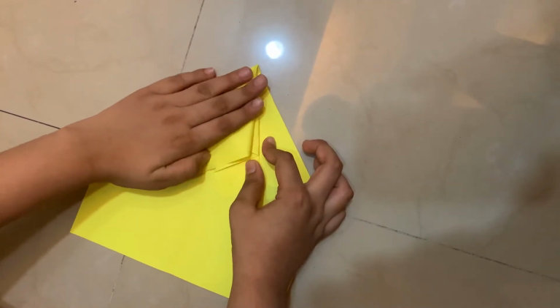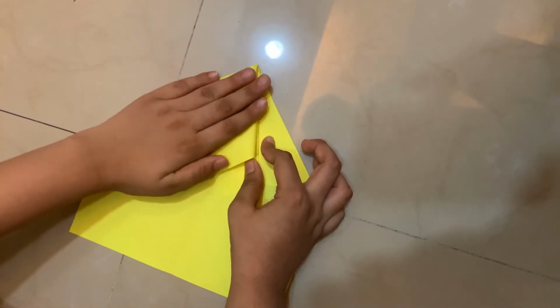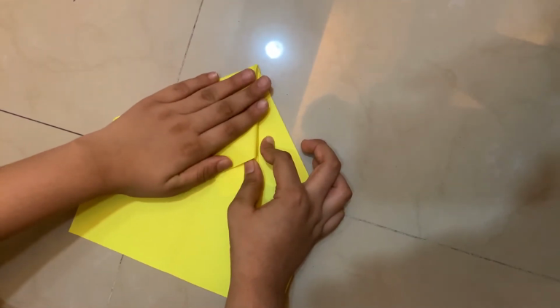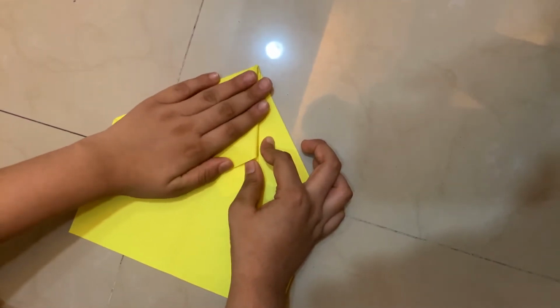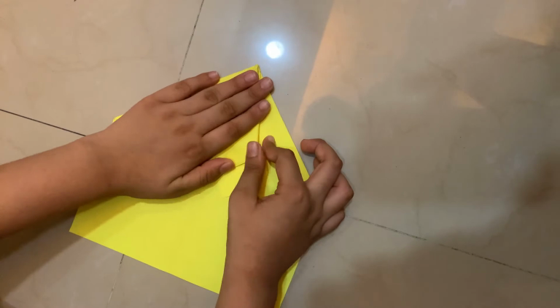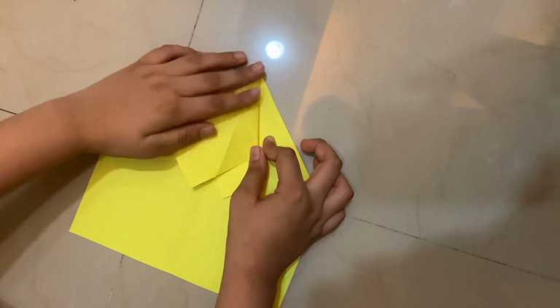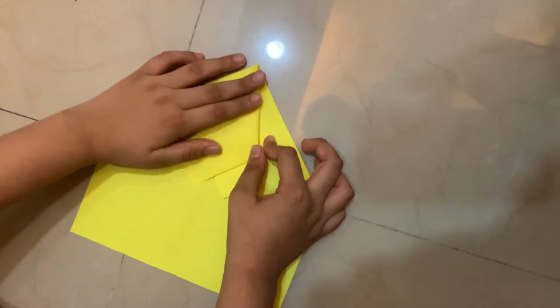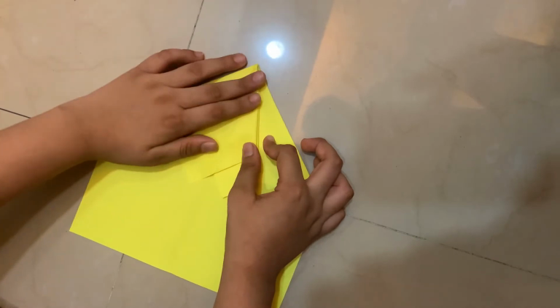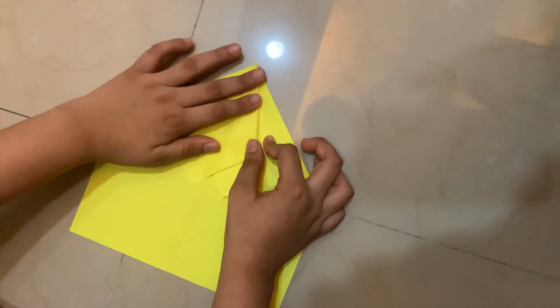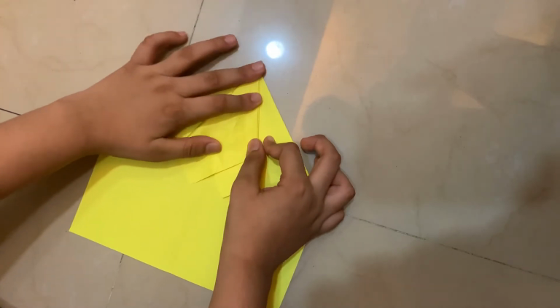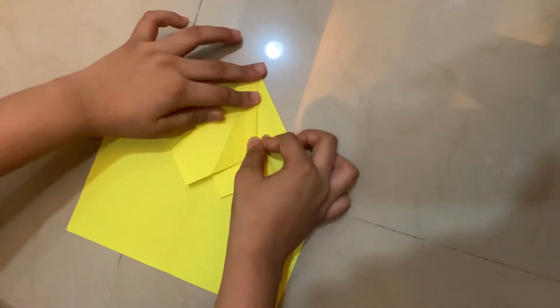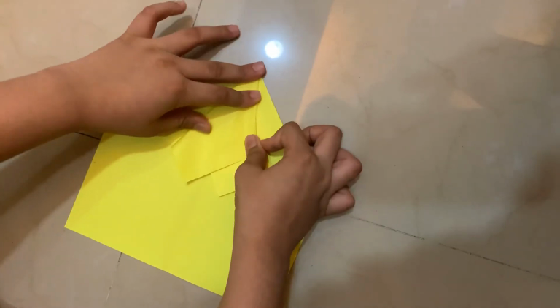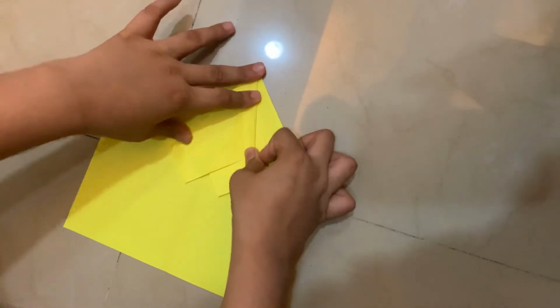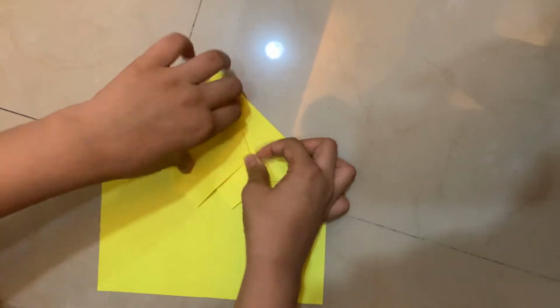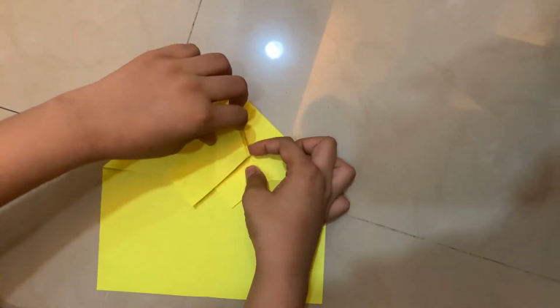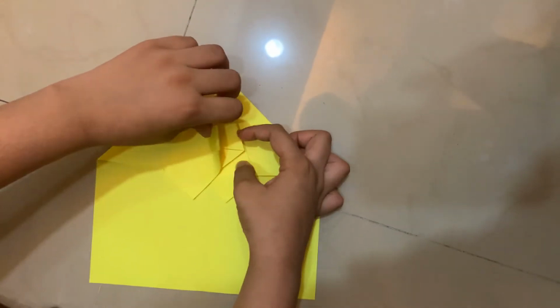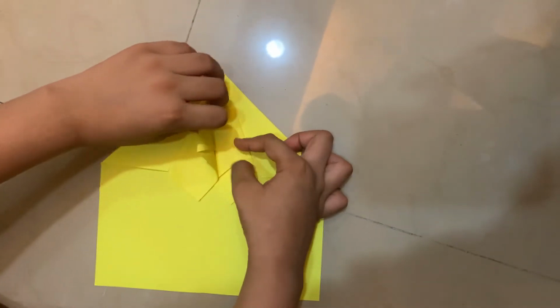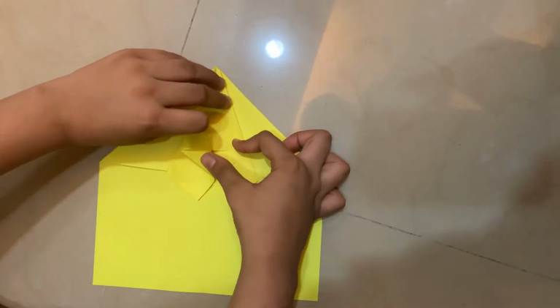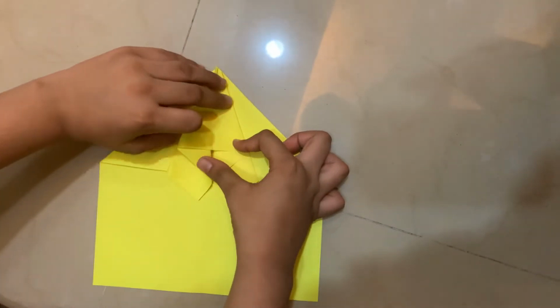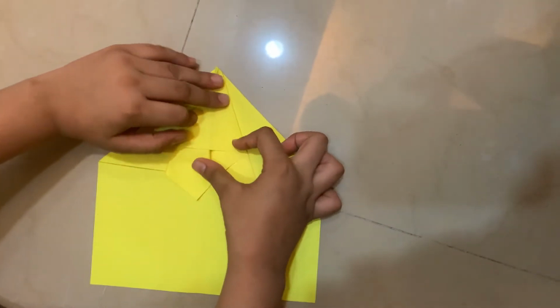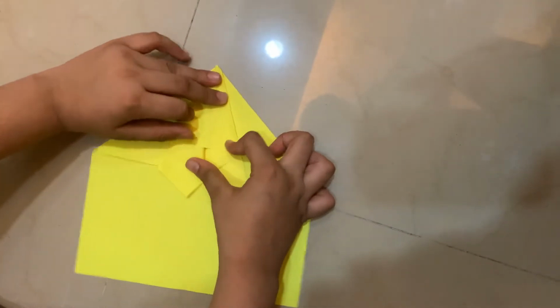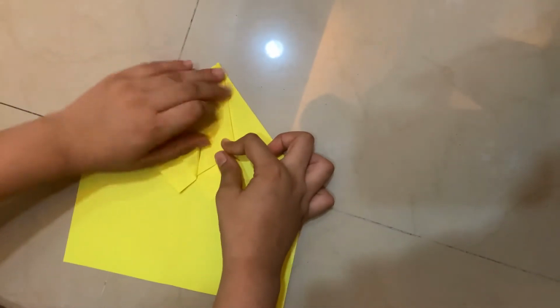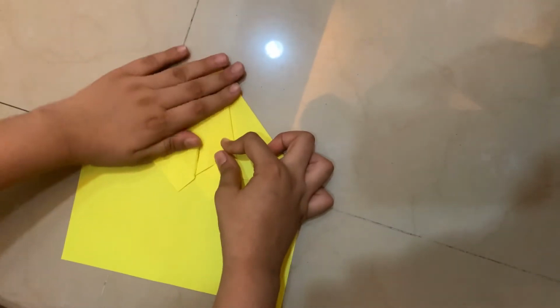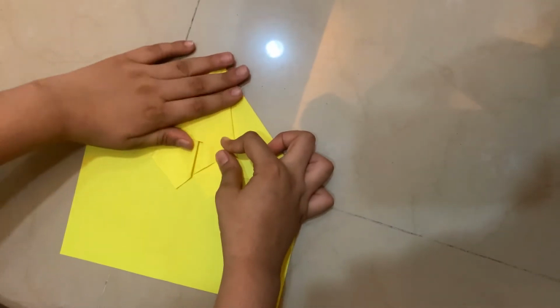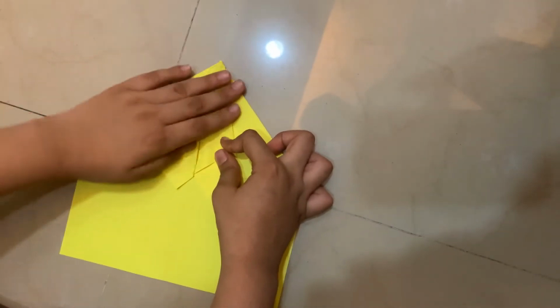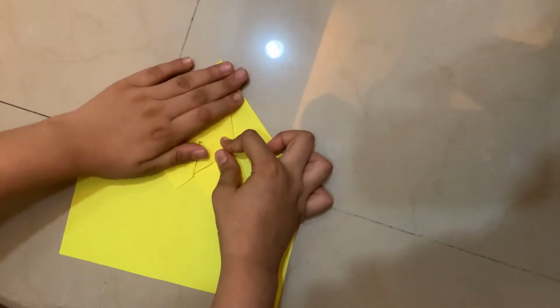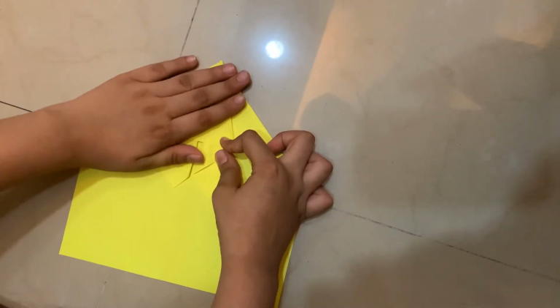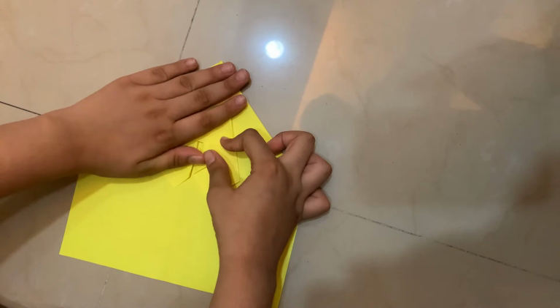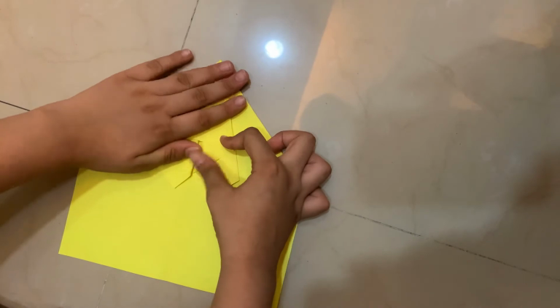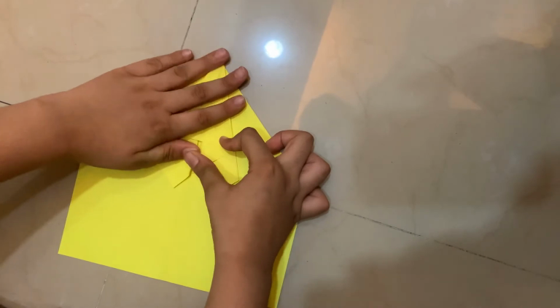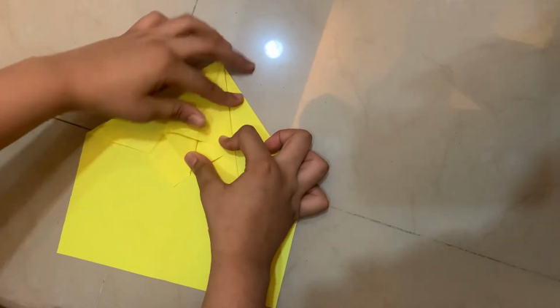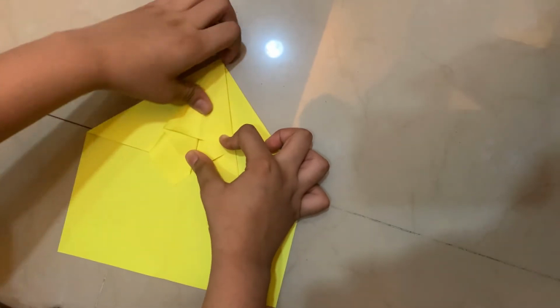This time we have to match it like that, then fold this flap back to the center.